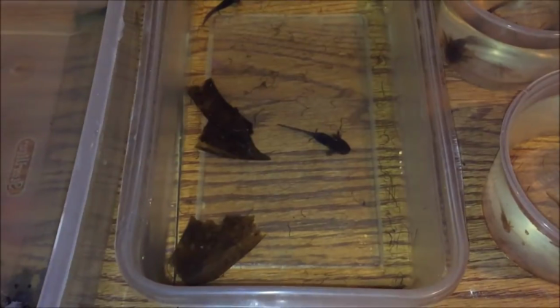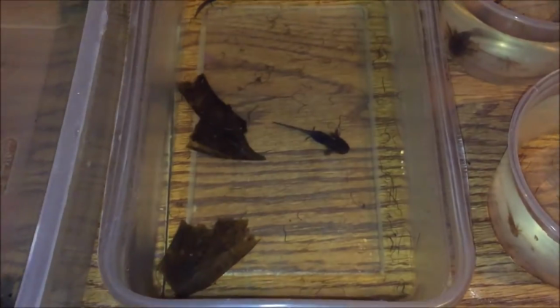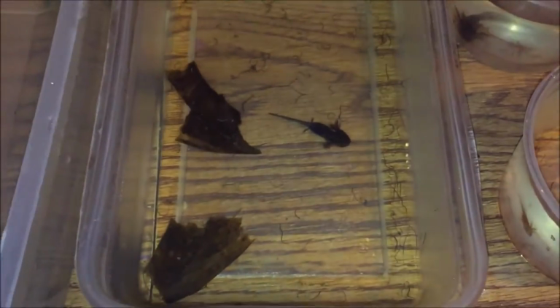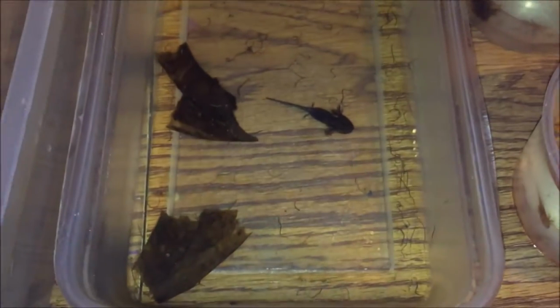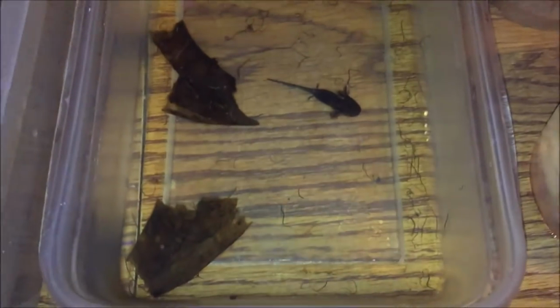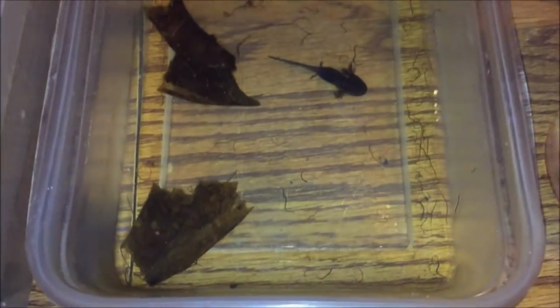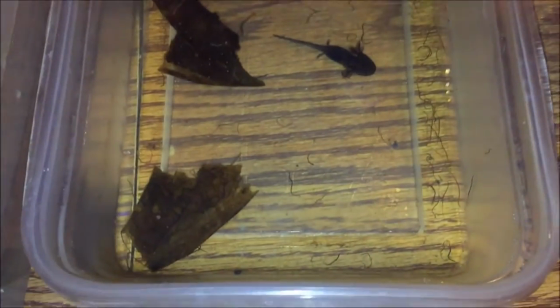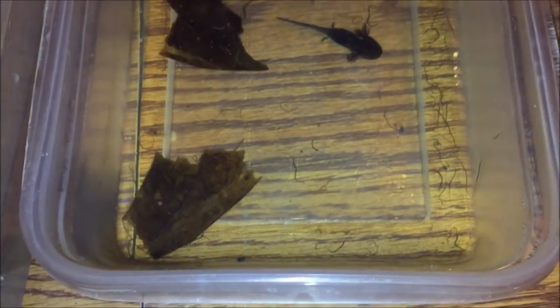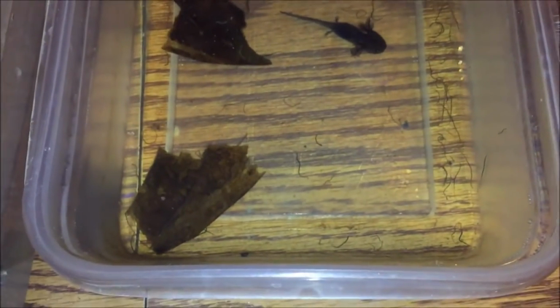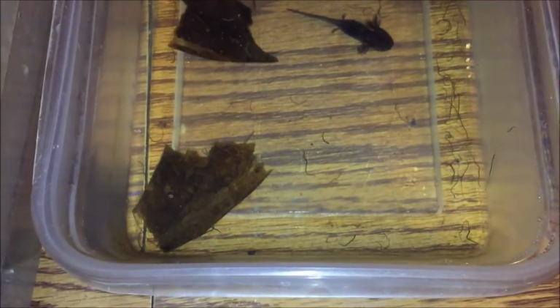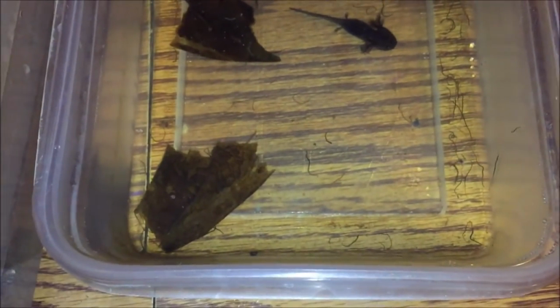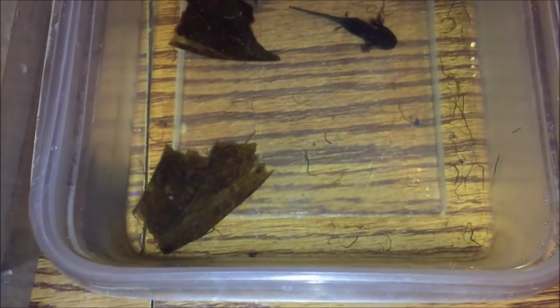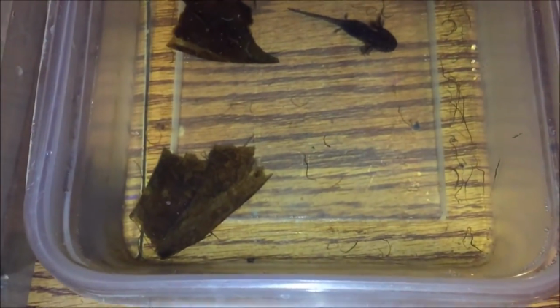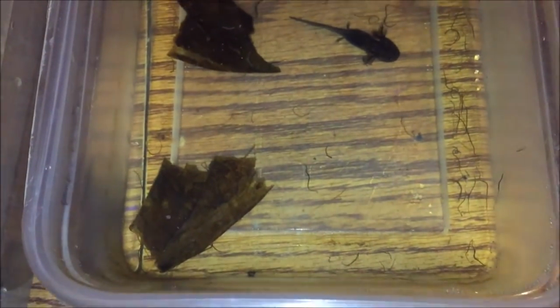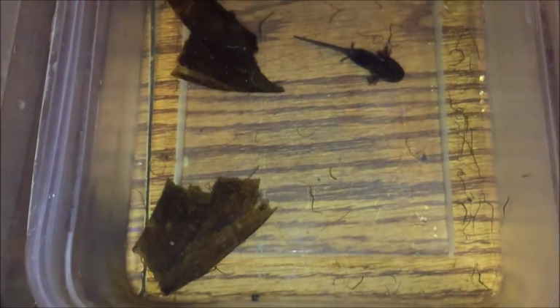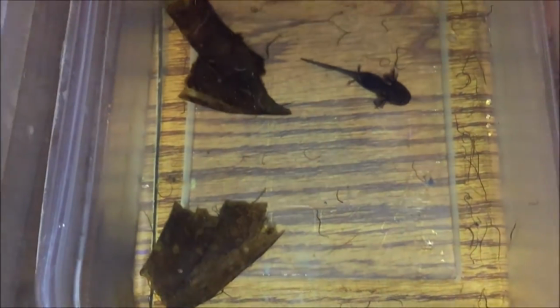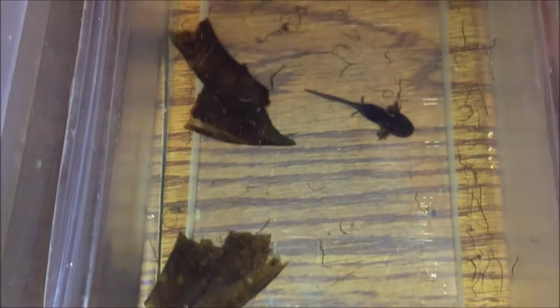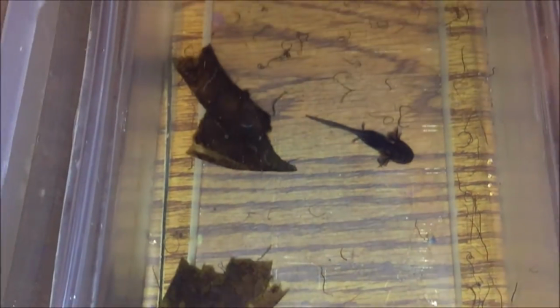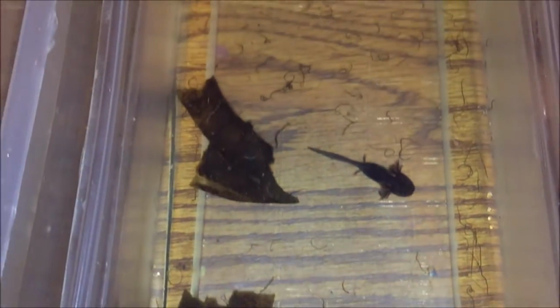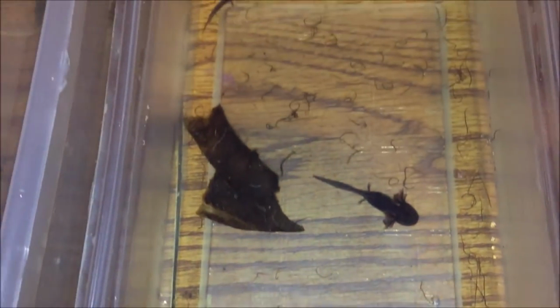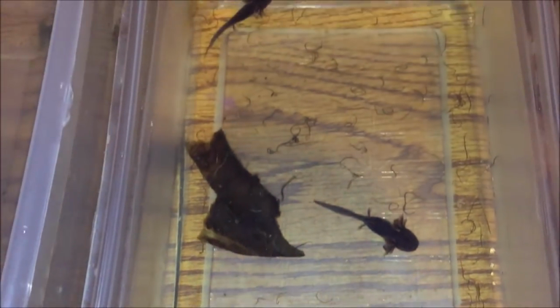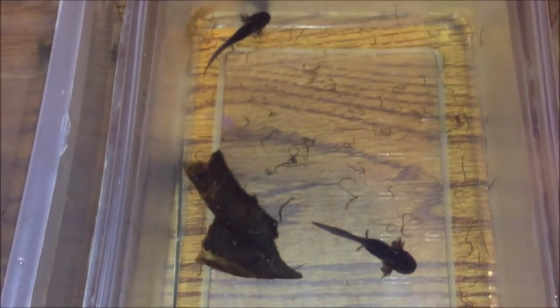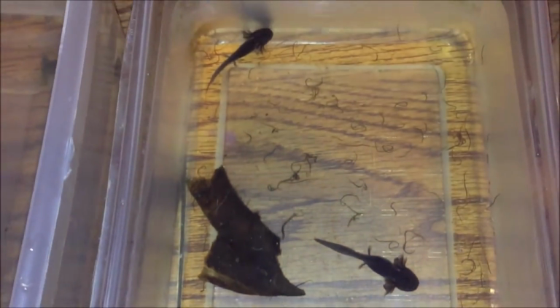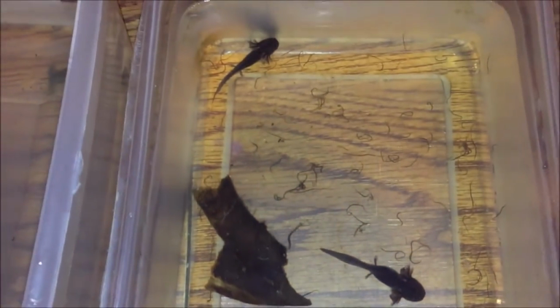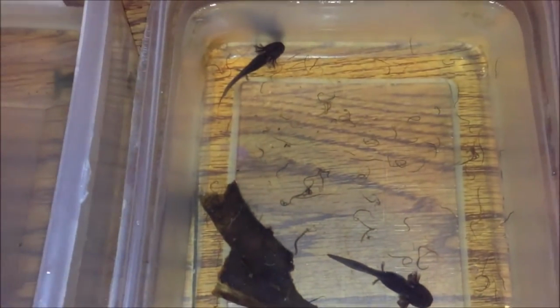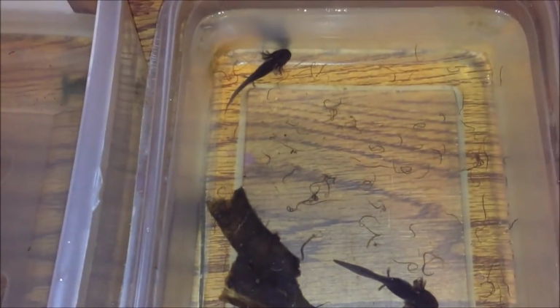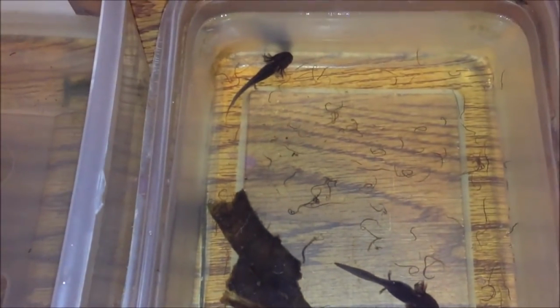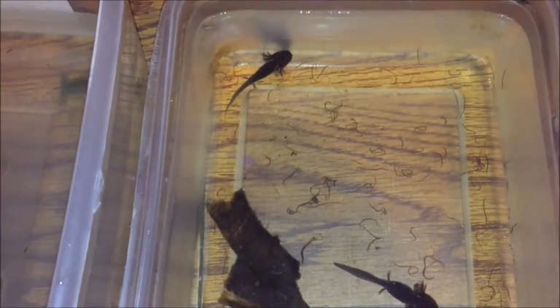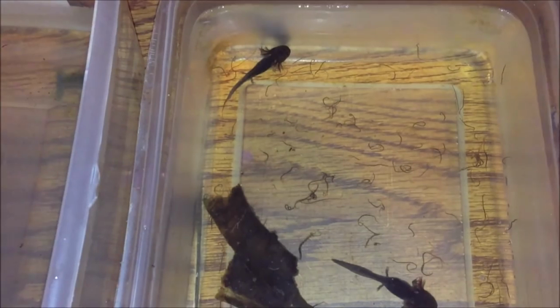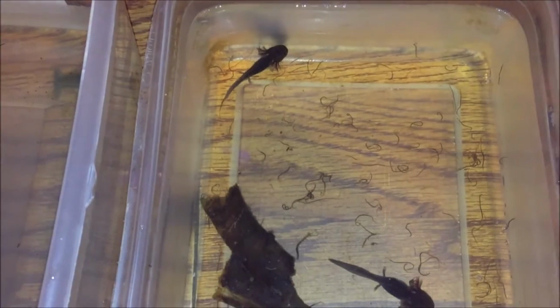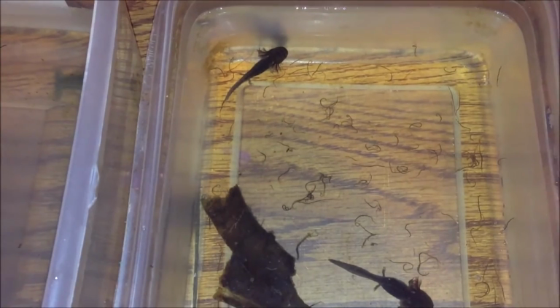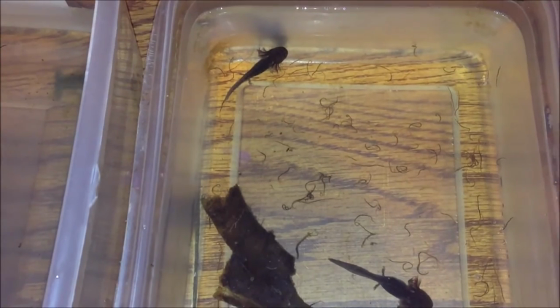Each of these containers is about 5 gallons of water and I do about 90% water changes a day. This is how I would keep them if I had just gotten these in the mail, and there are a few reasons for that.